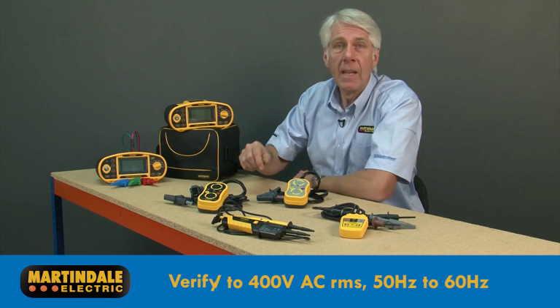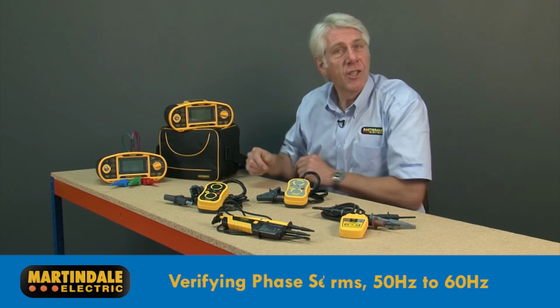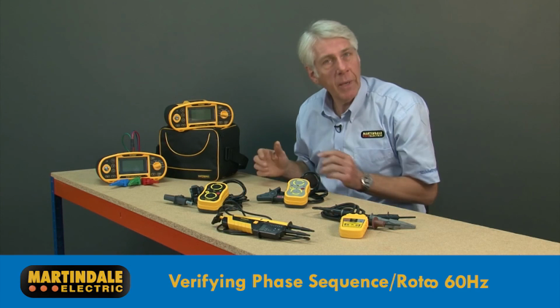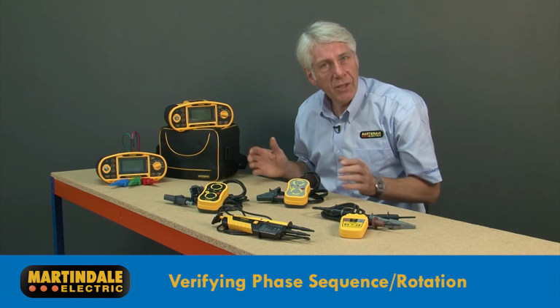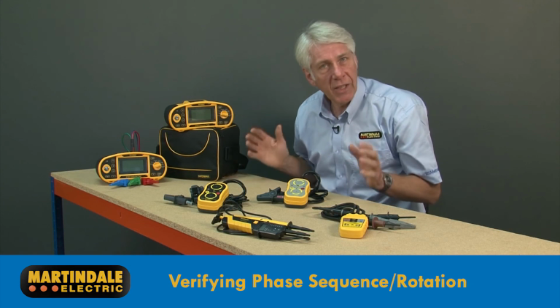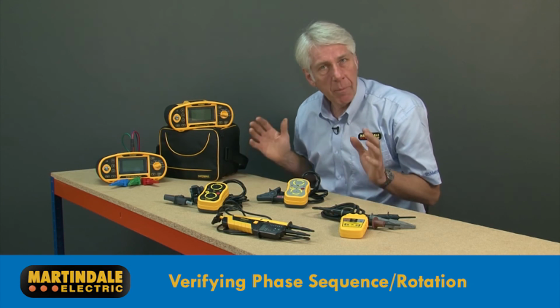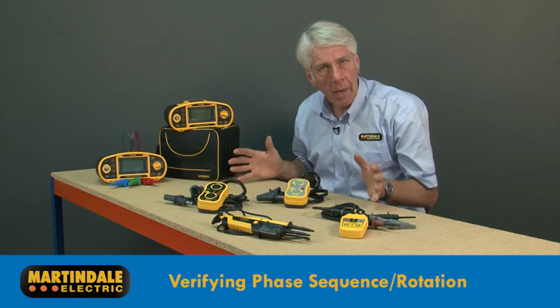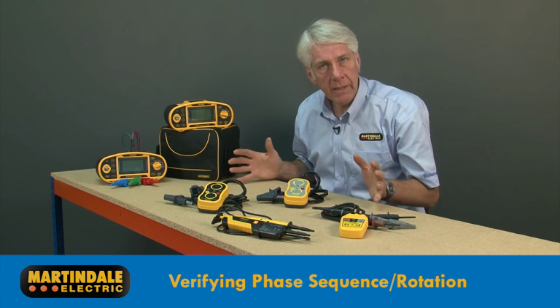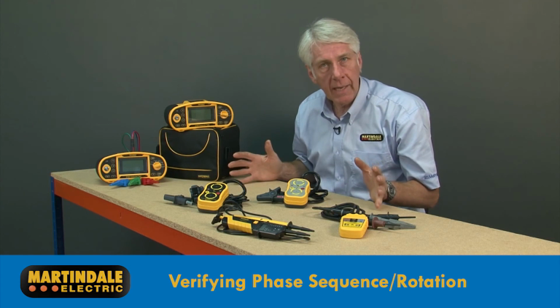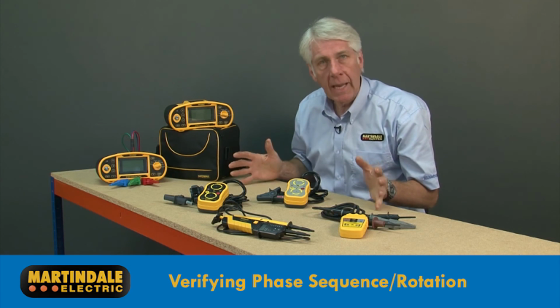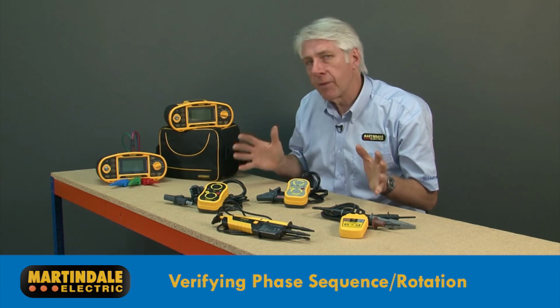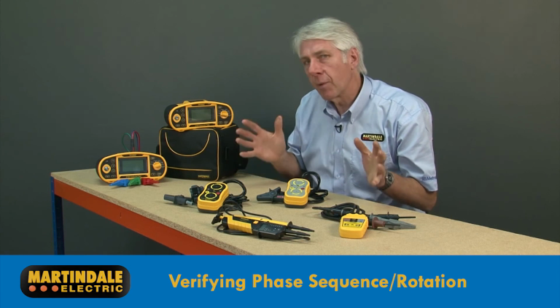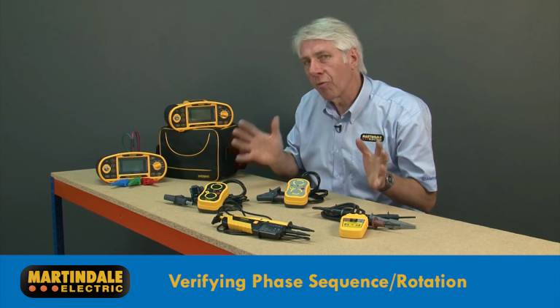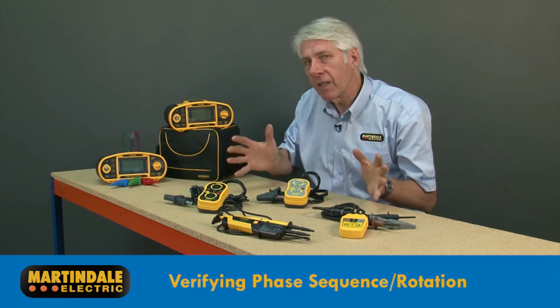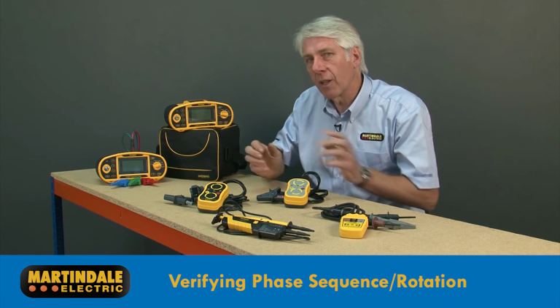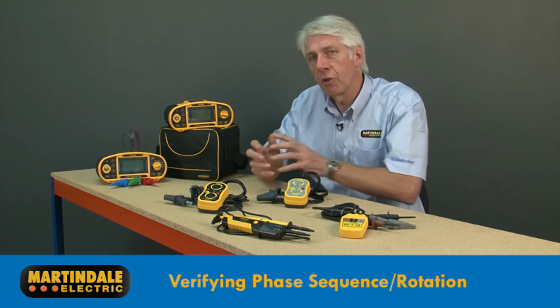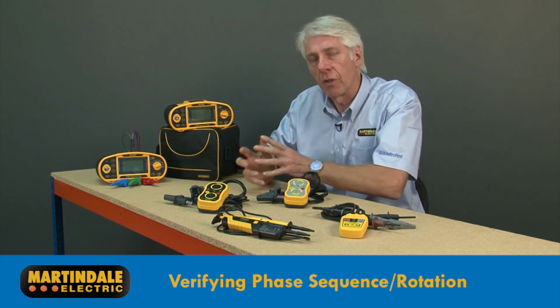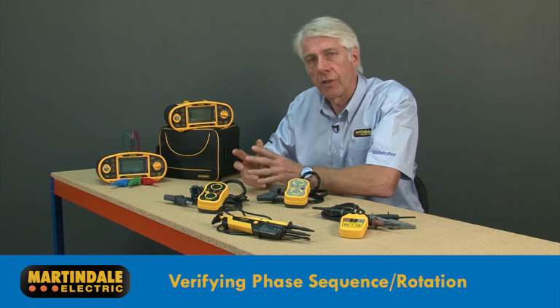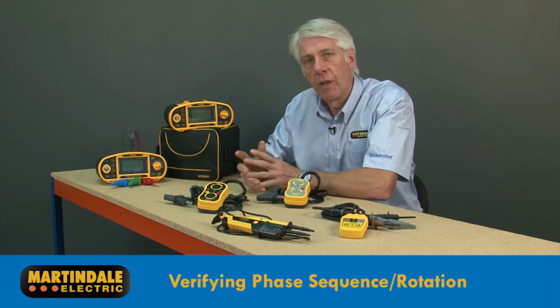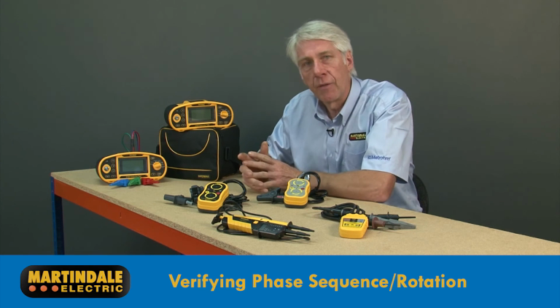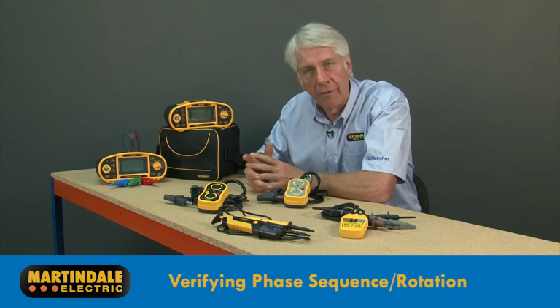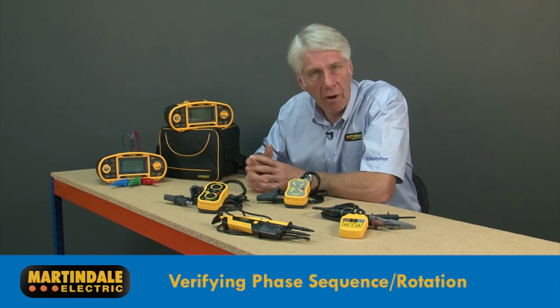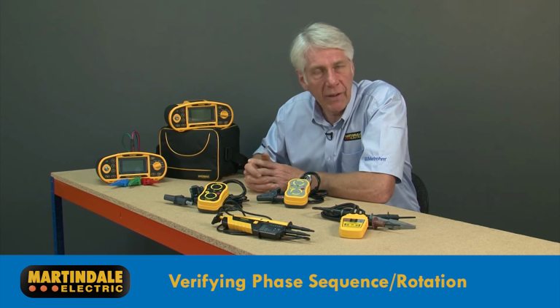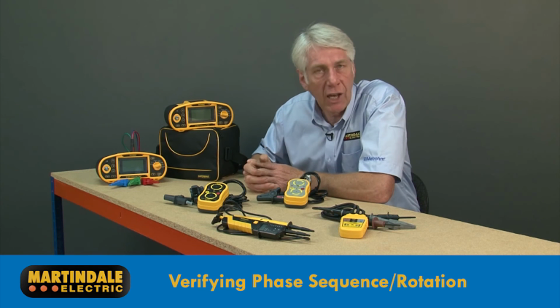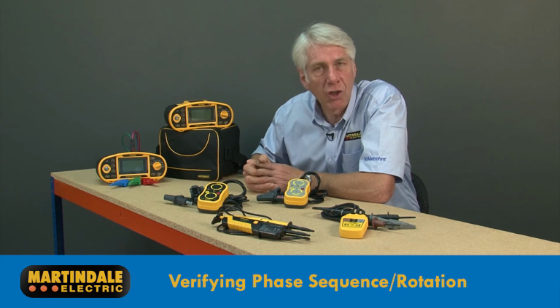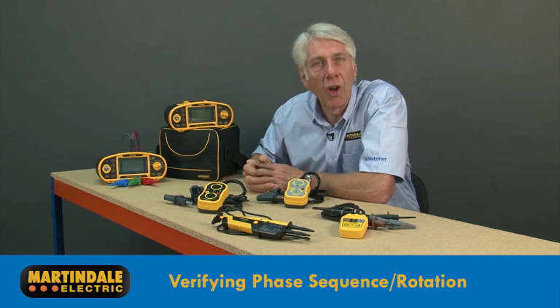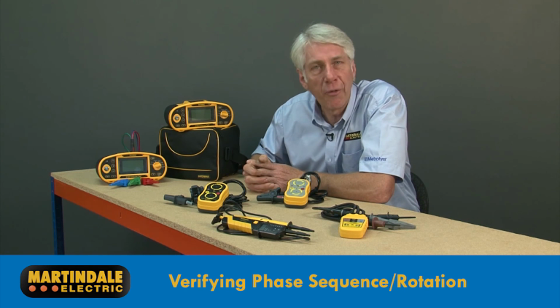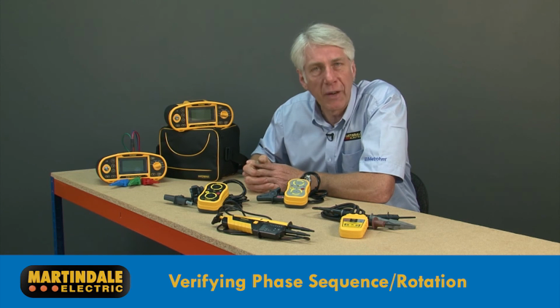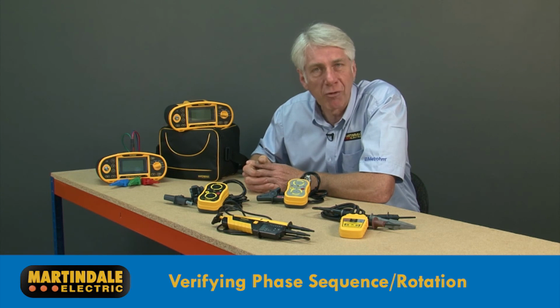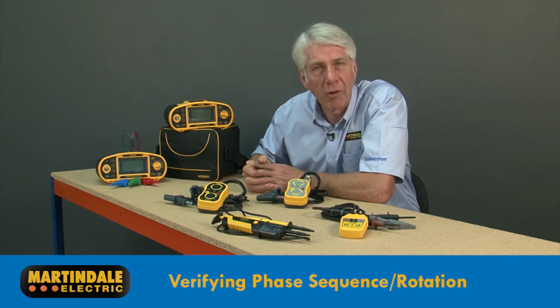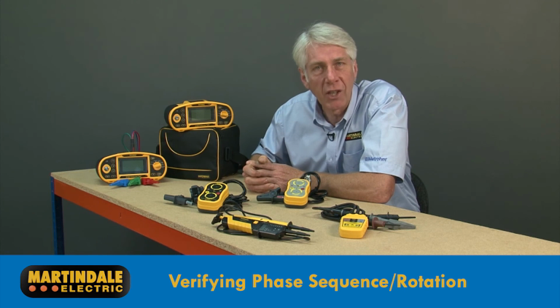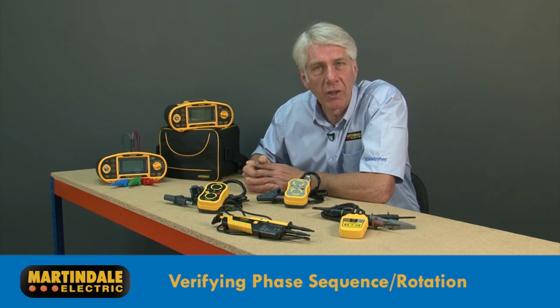So we can see that Martindale have some great solutions for the verification of phase rotation.